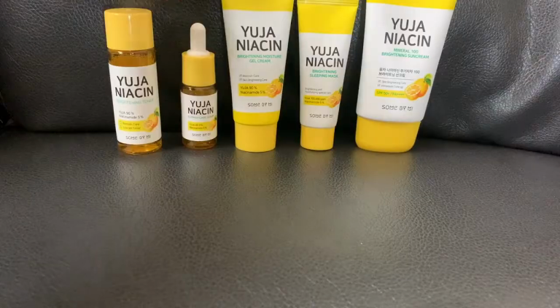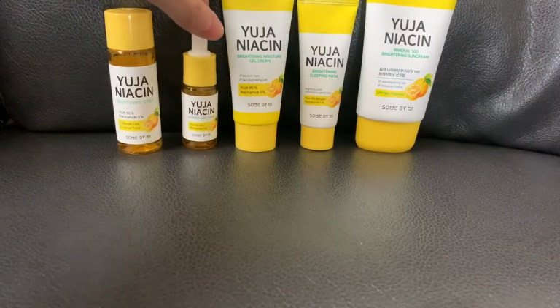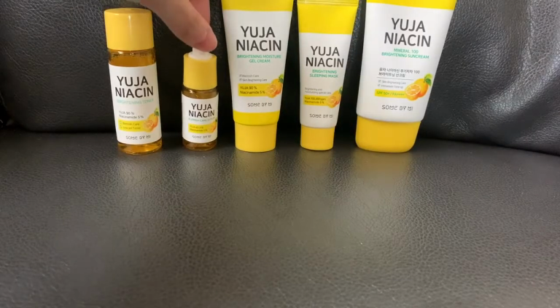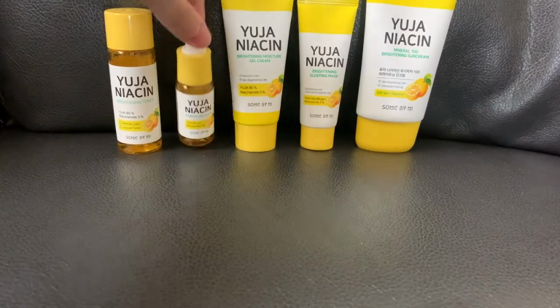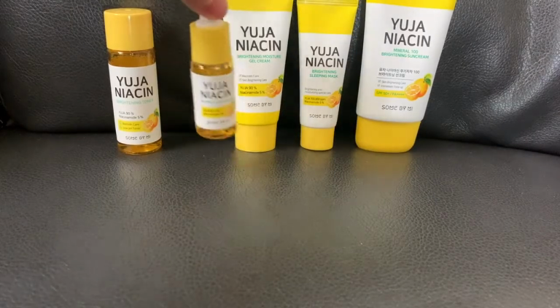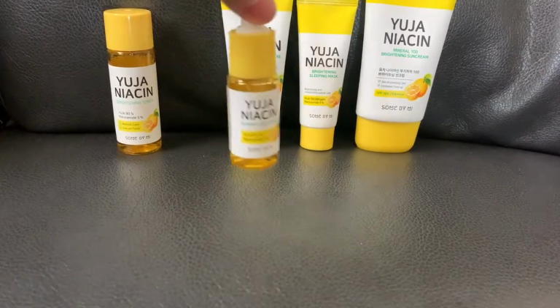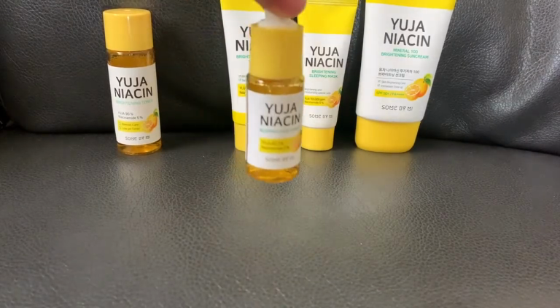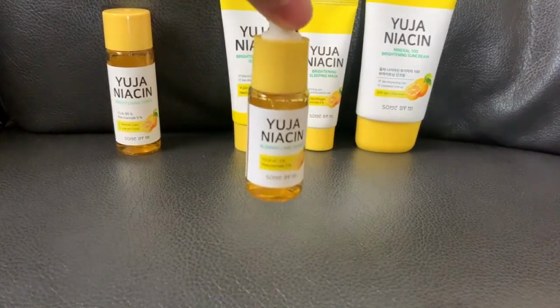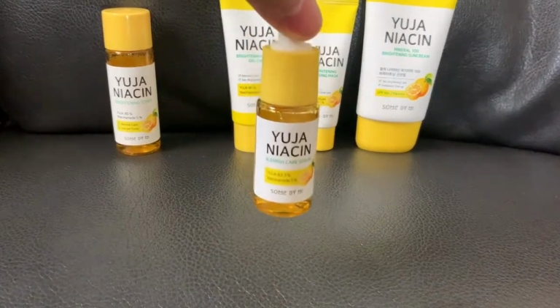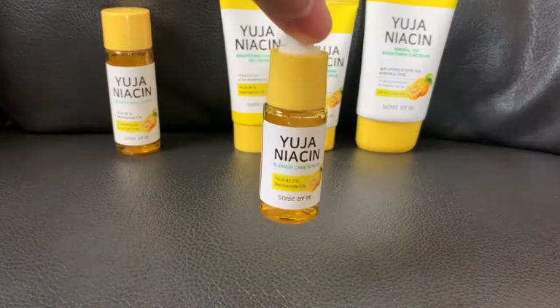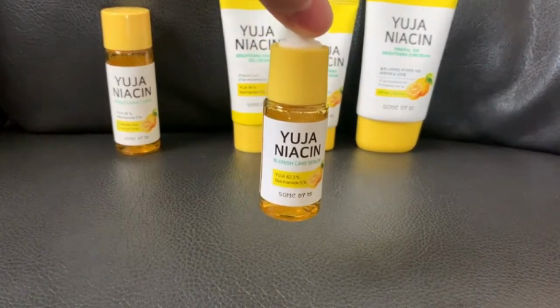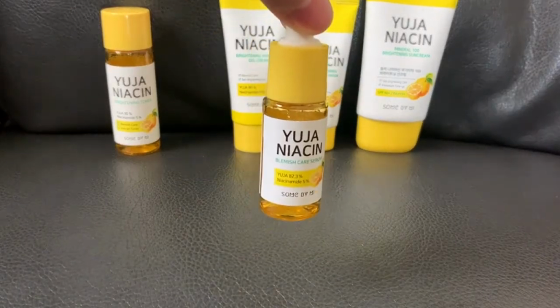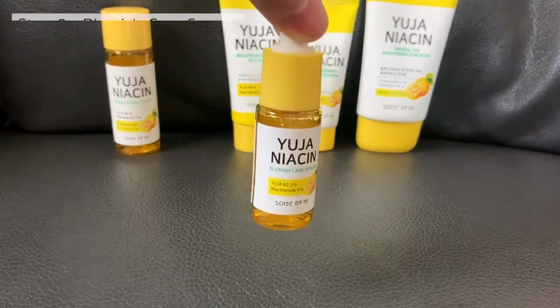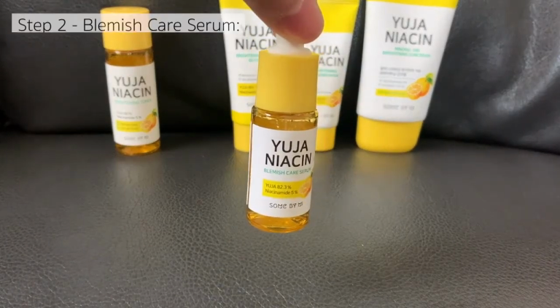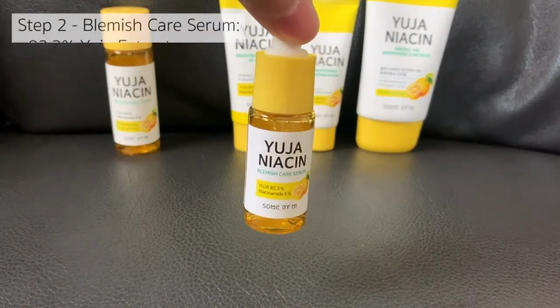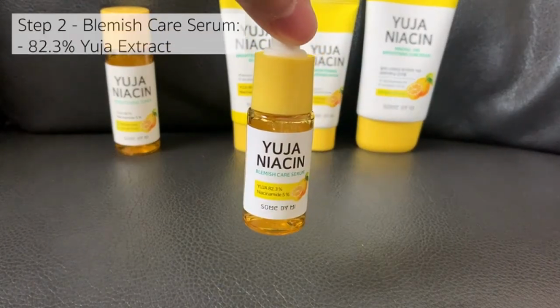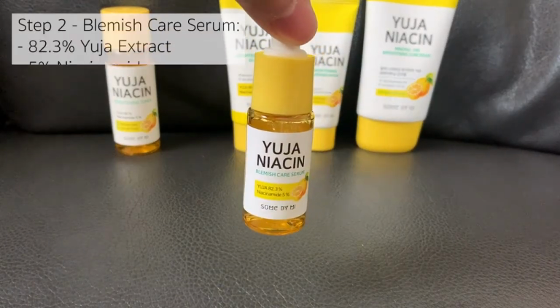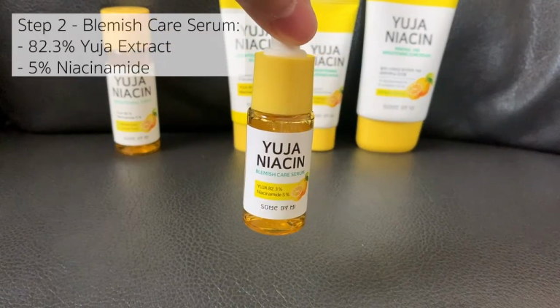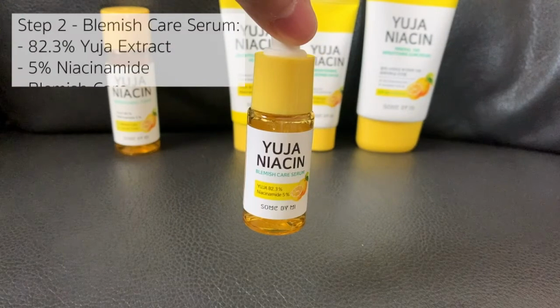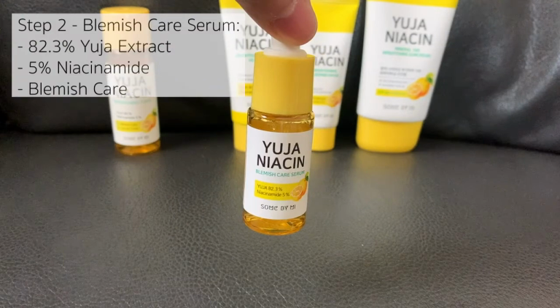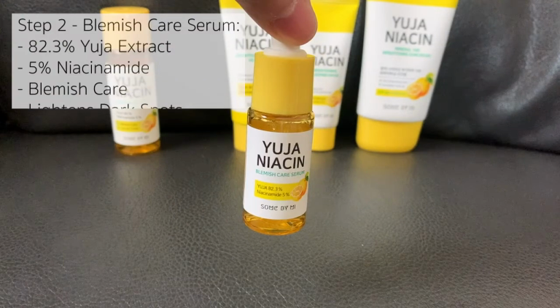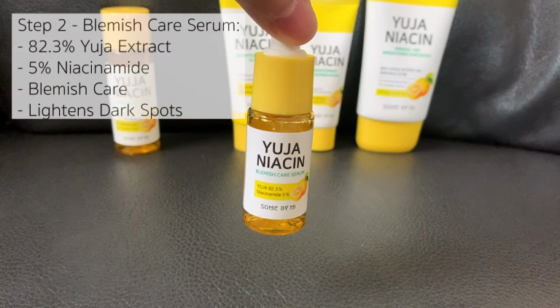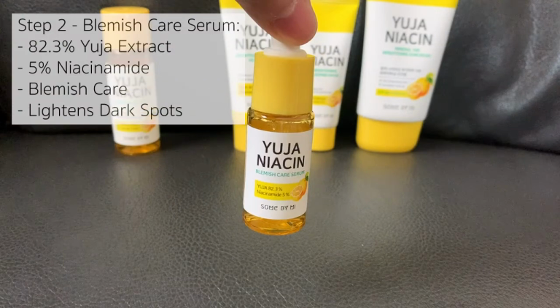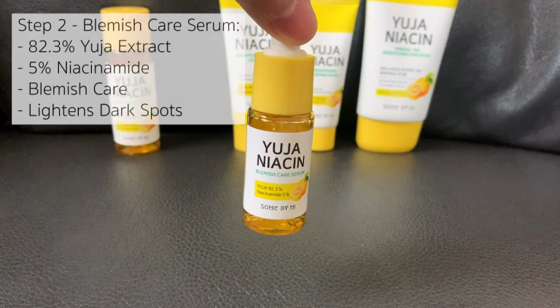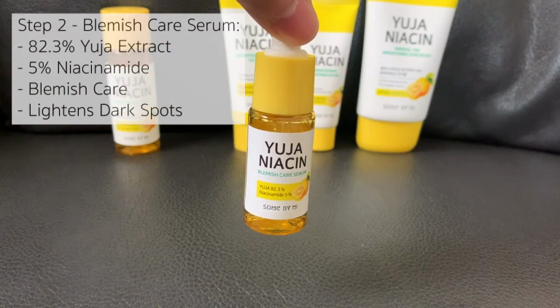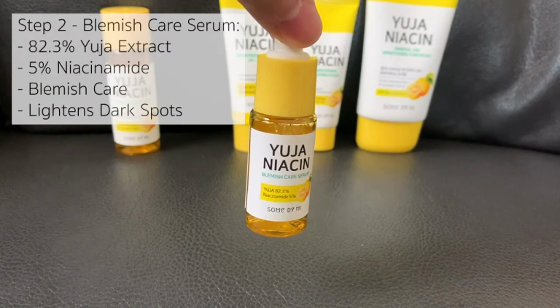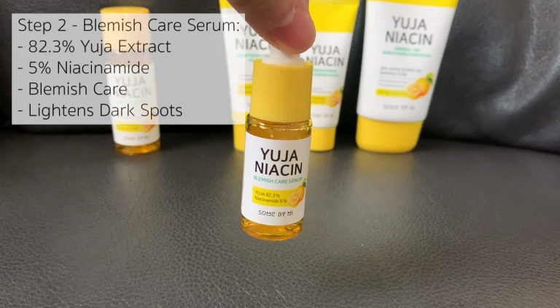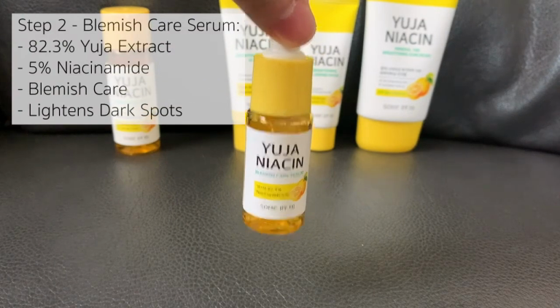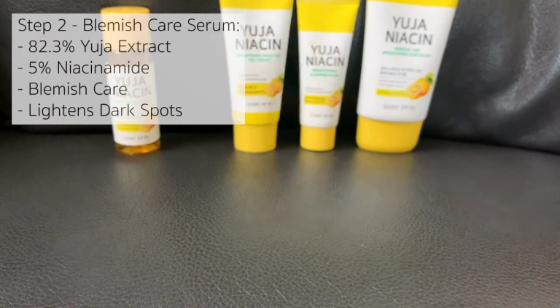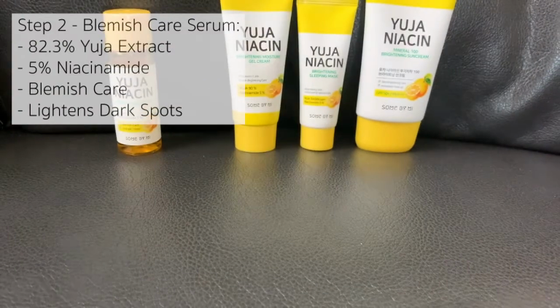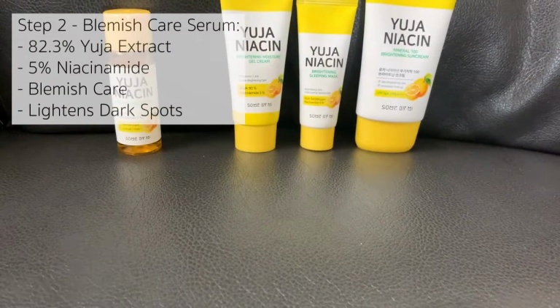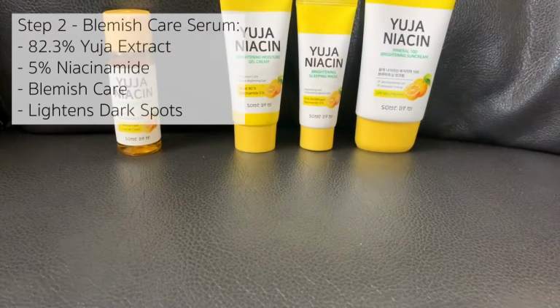Step two is the Blemish Care Serum, which contains 82.3% Yuja extract and 5% niacinamide.